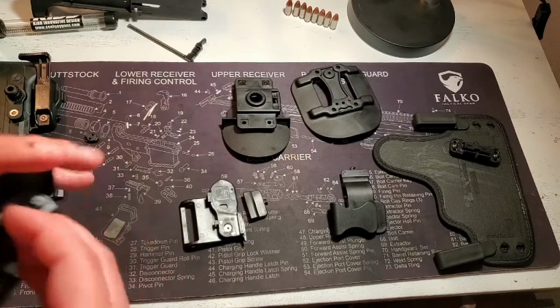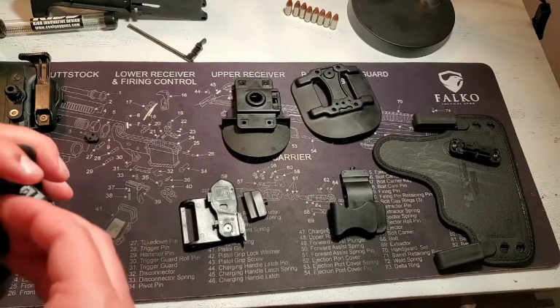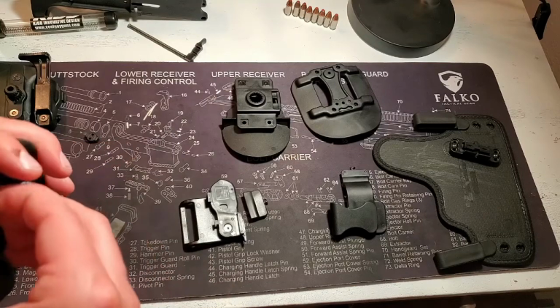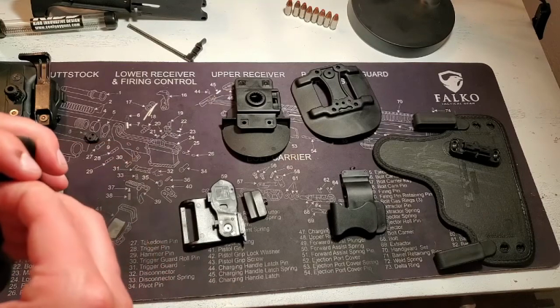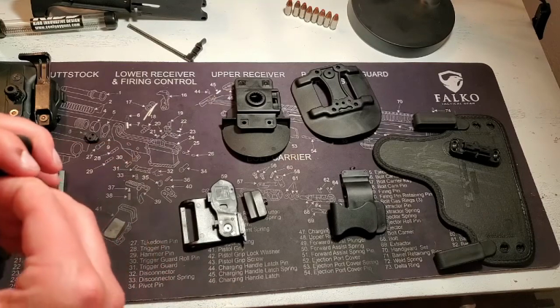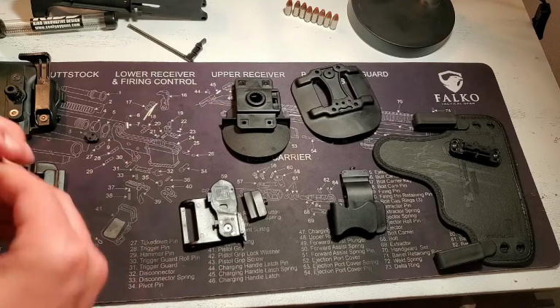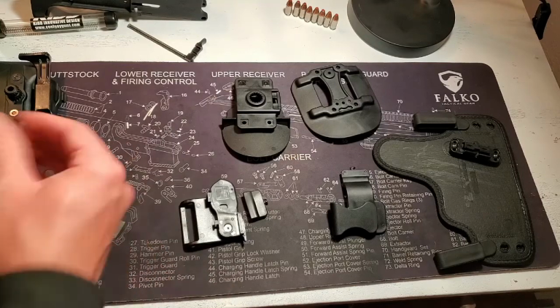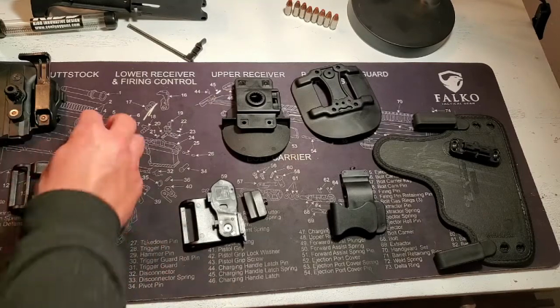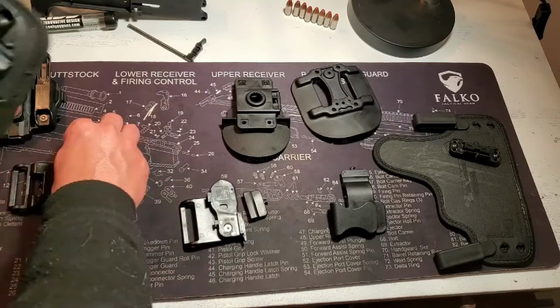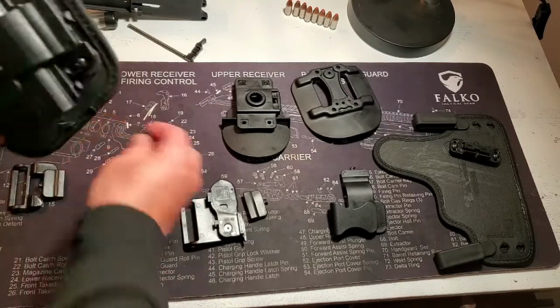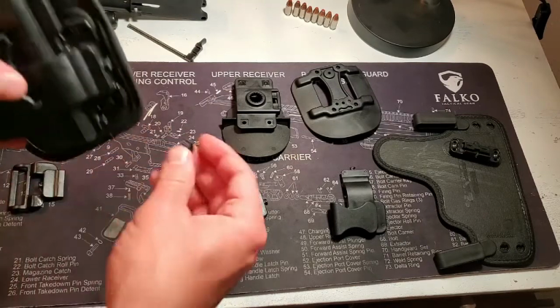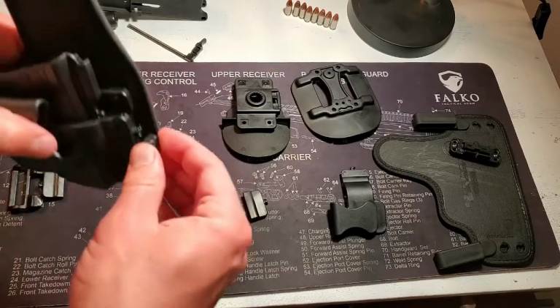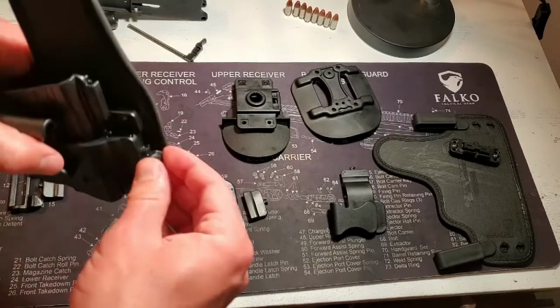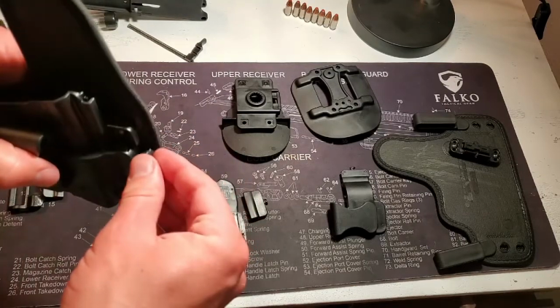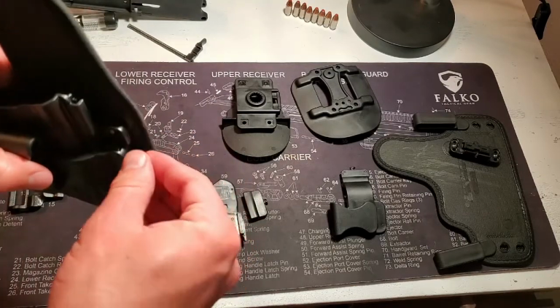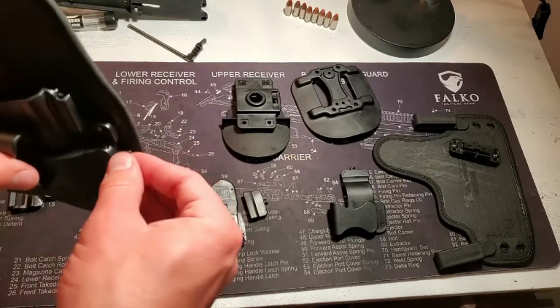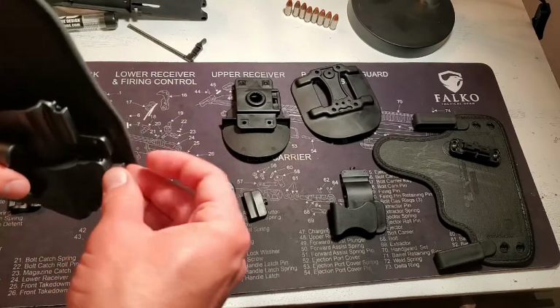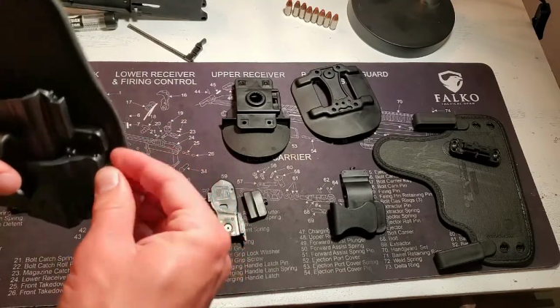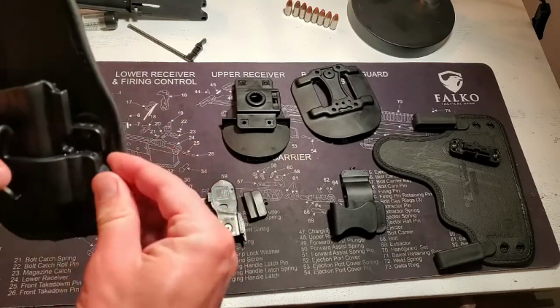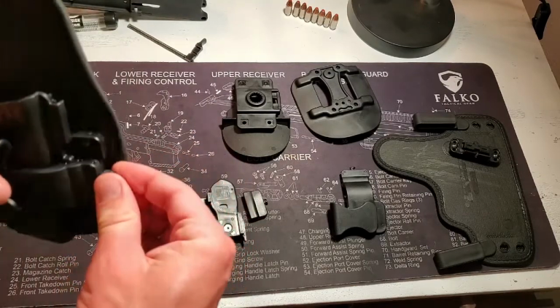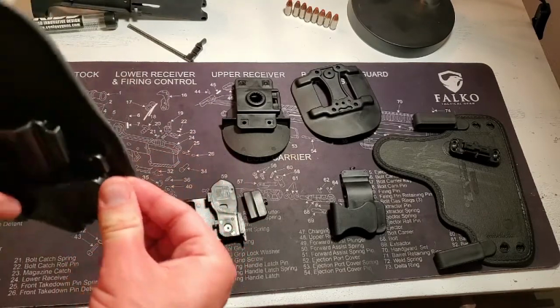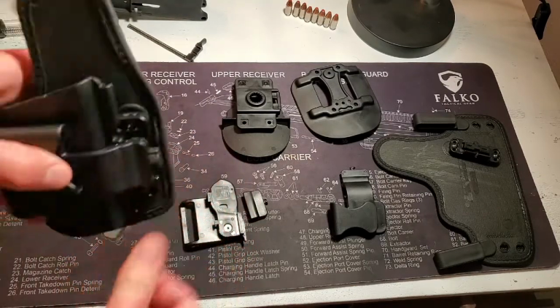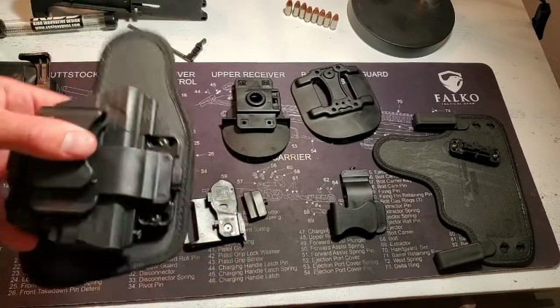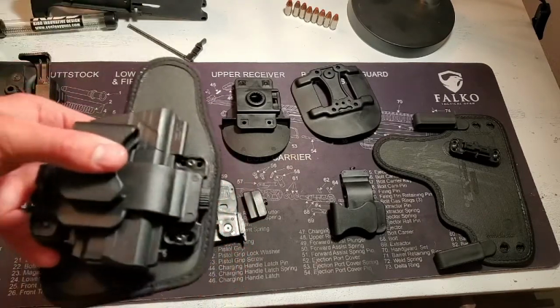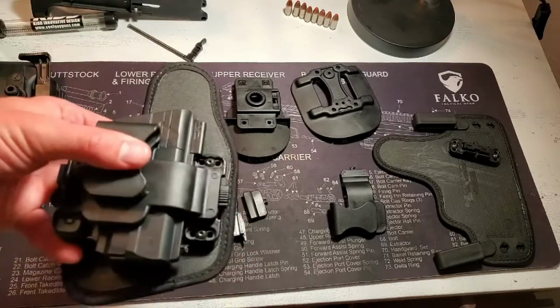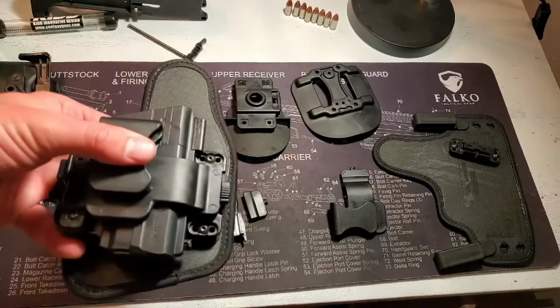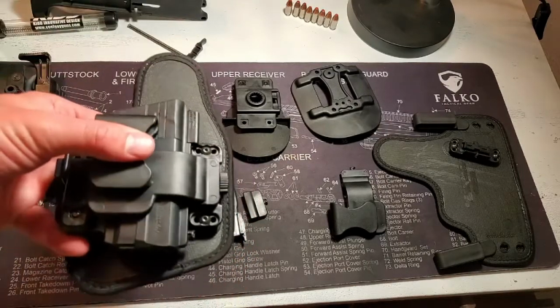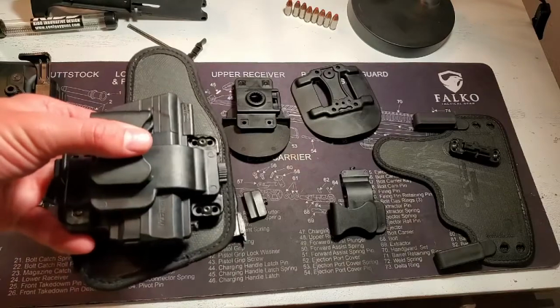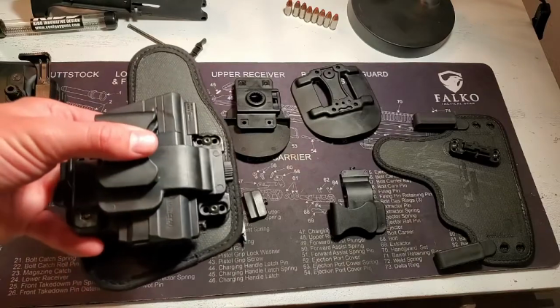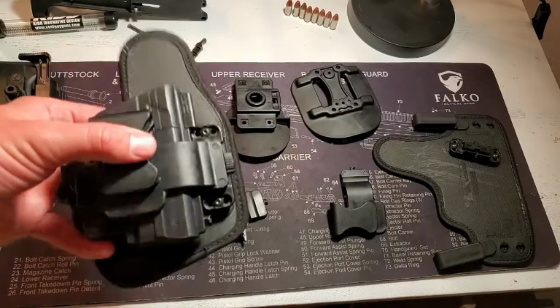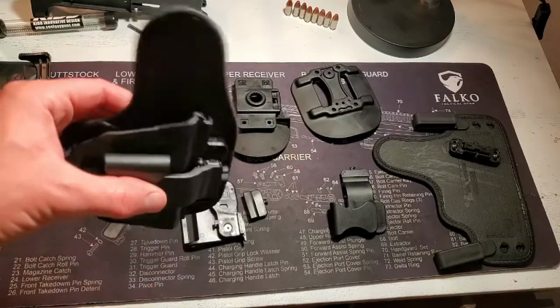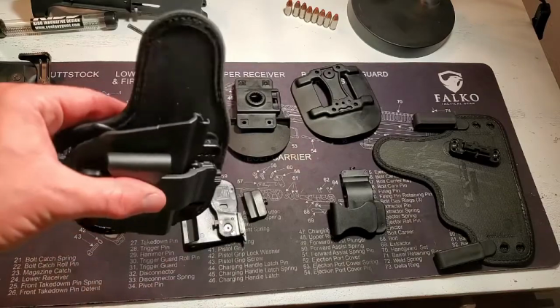Once you have your little circle there, you're going to put another locking nut on and you have your appendix holster.